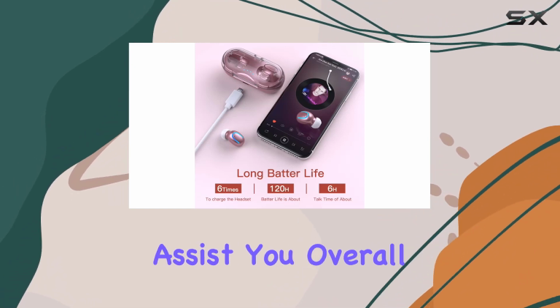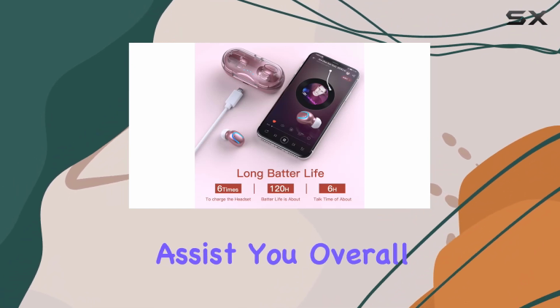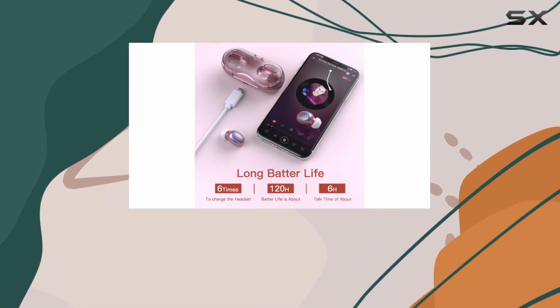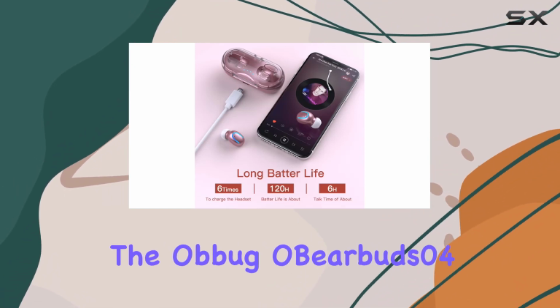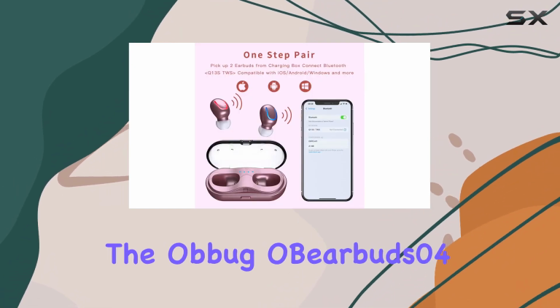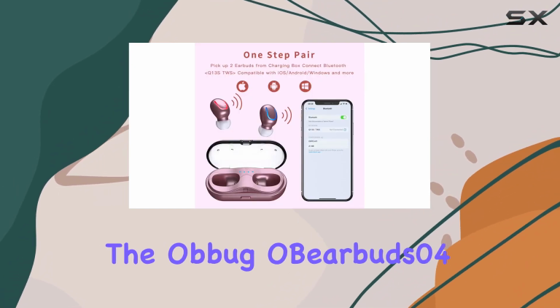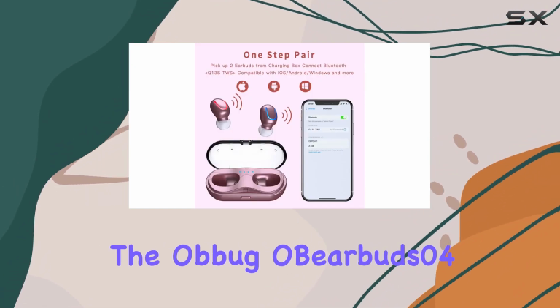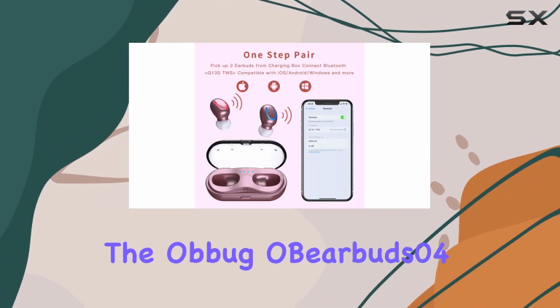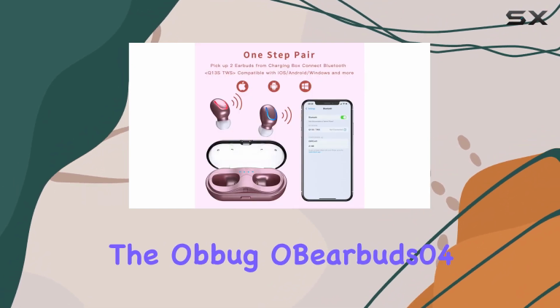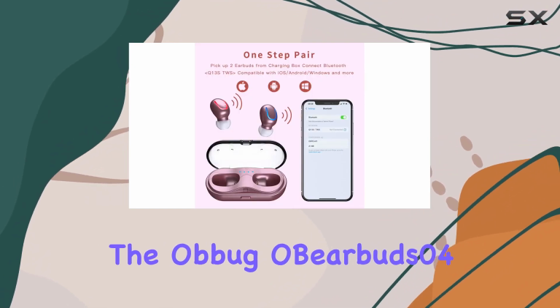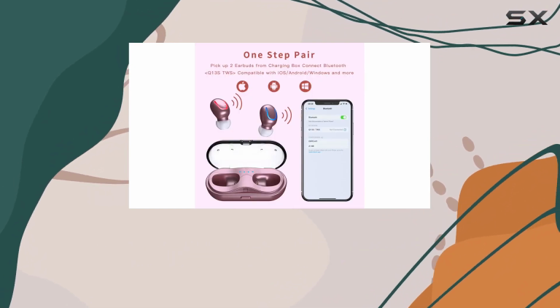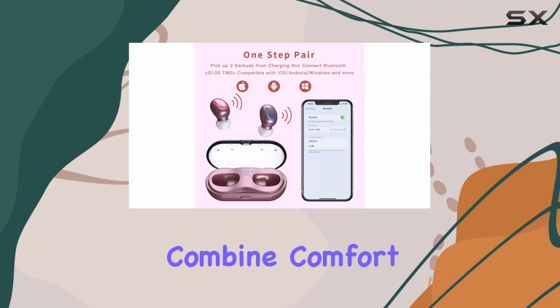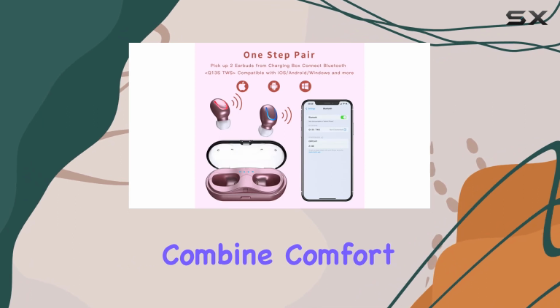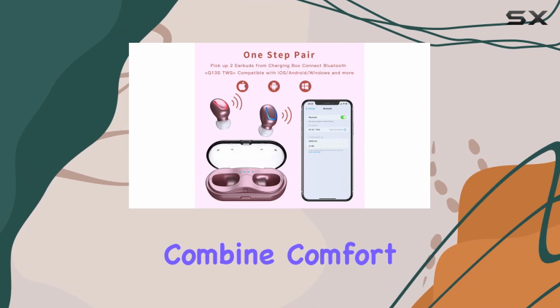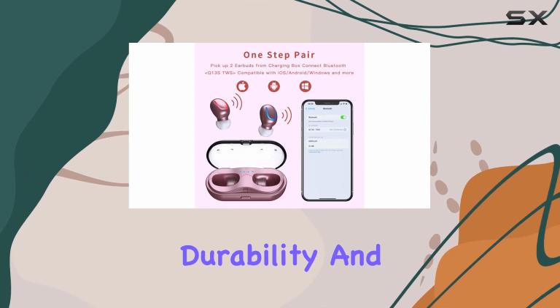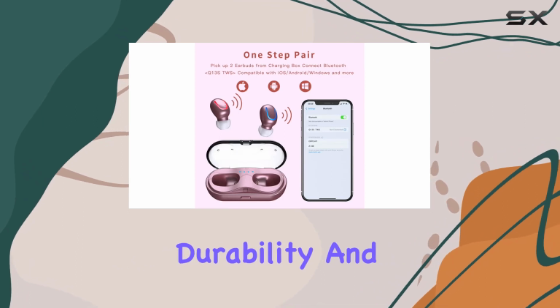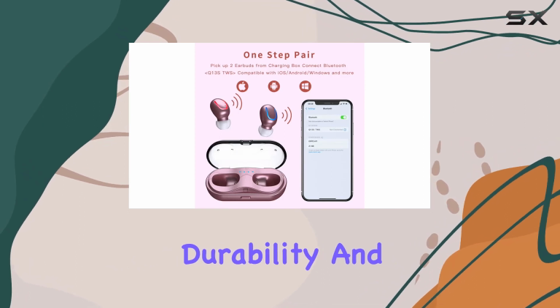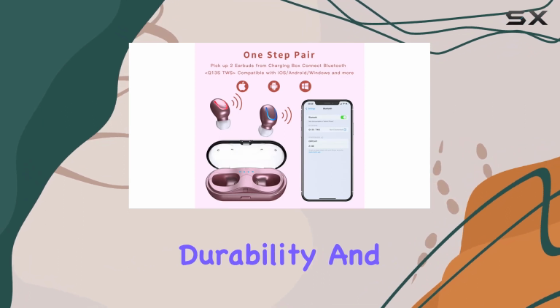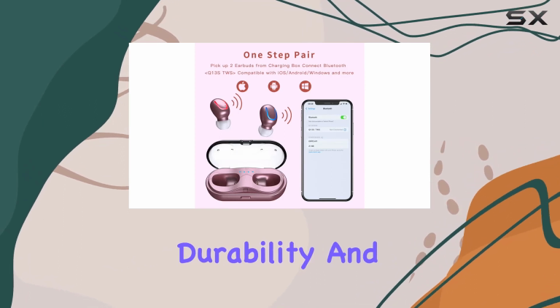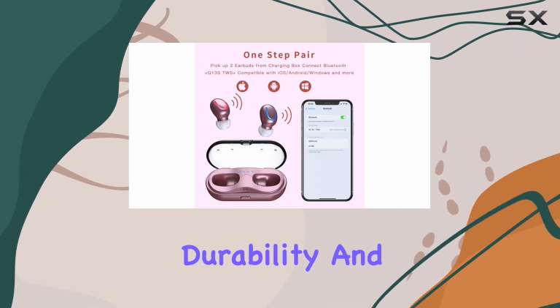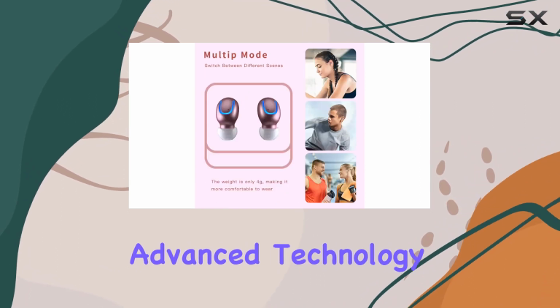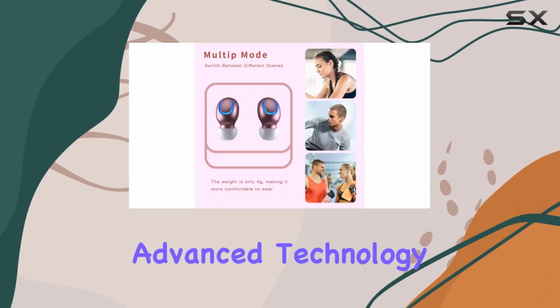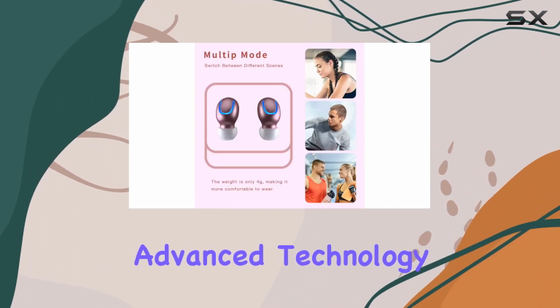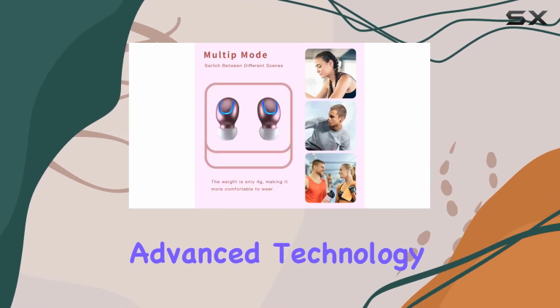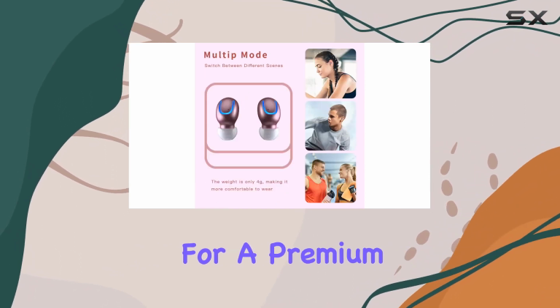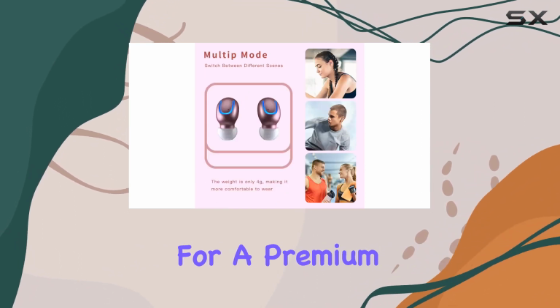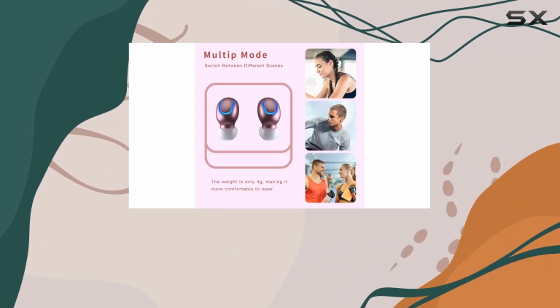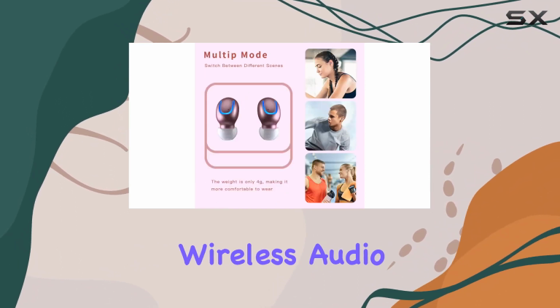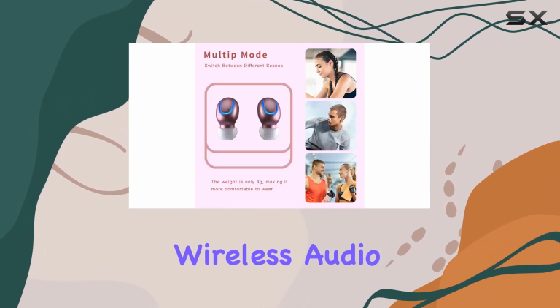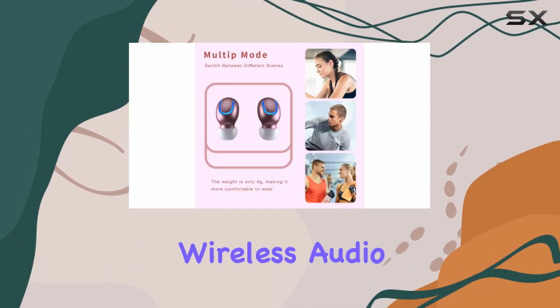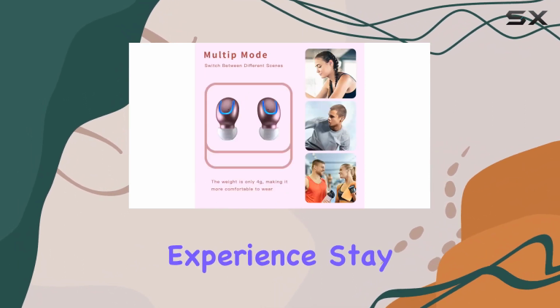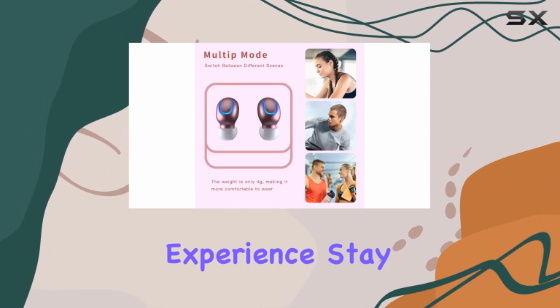Overall, the Obbug OBearBuds 04 combine comfort, durability, and advanced technology for a premium wireless audio experience.